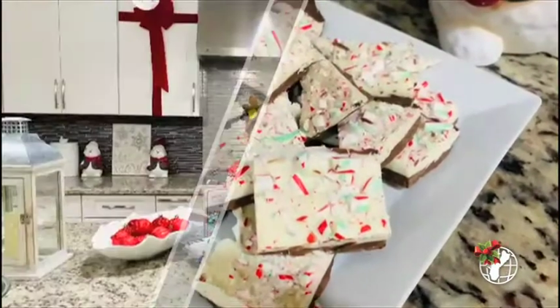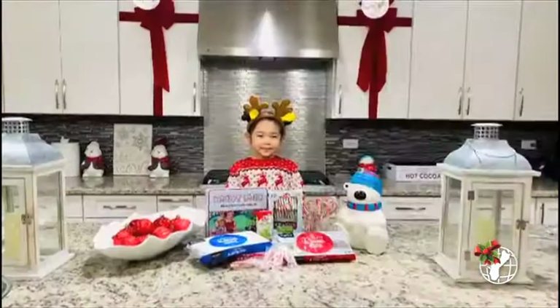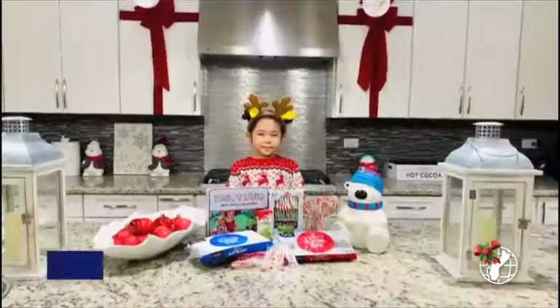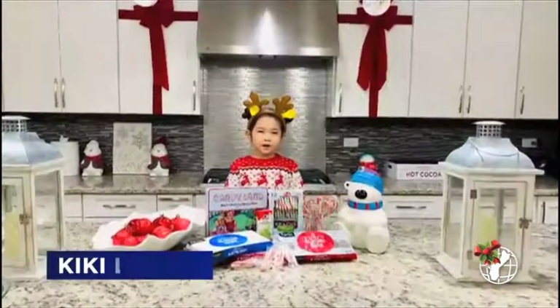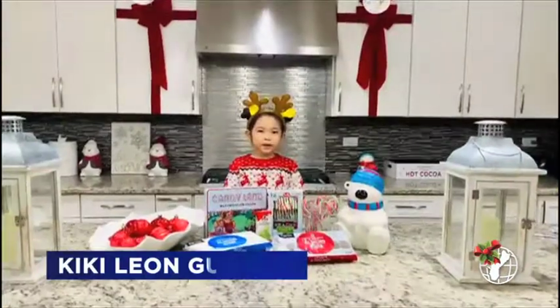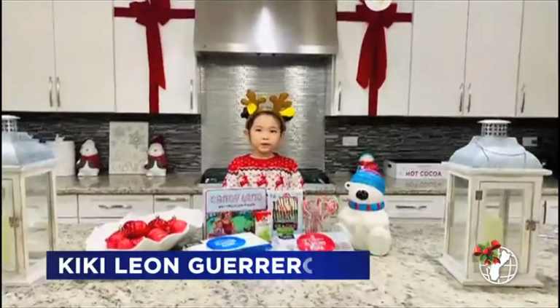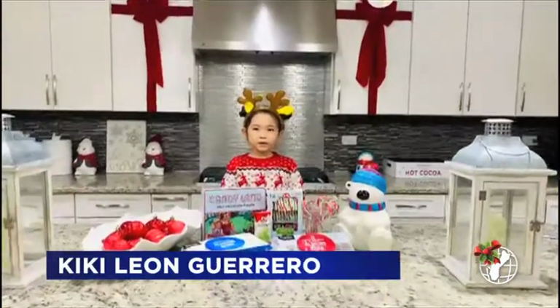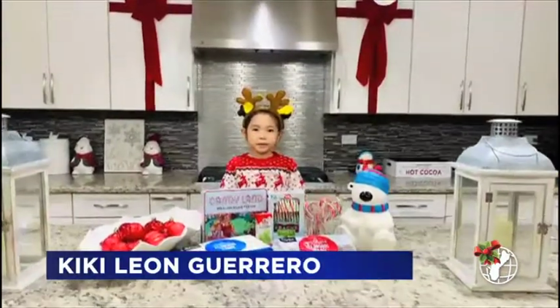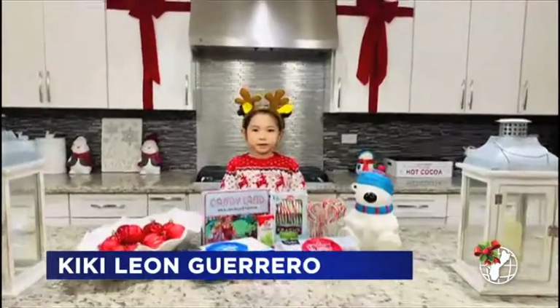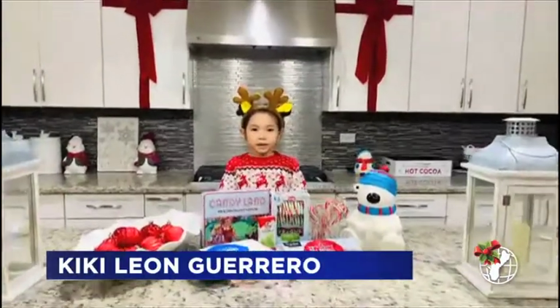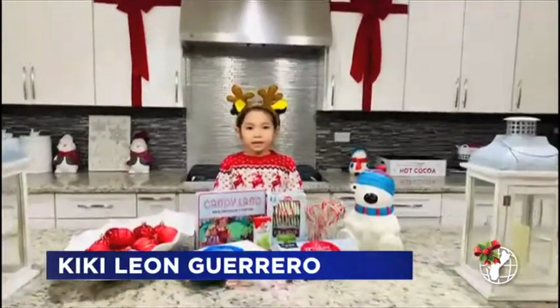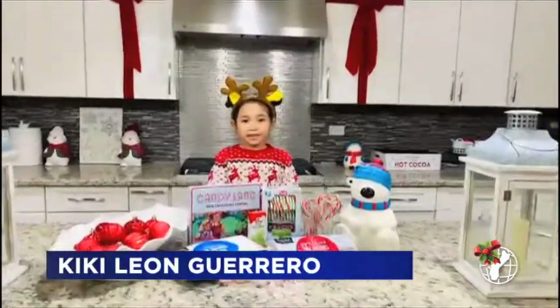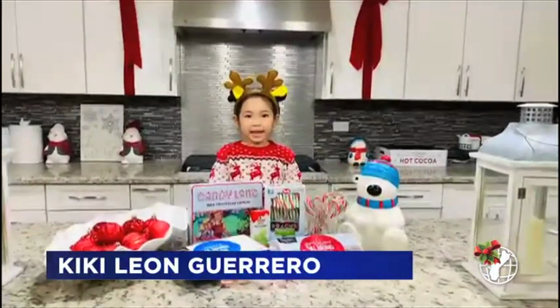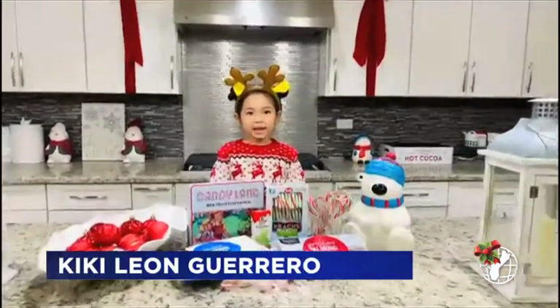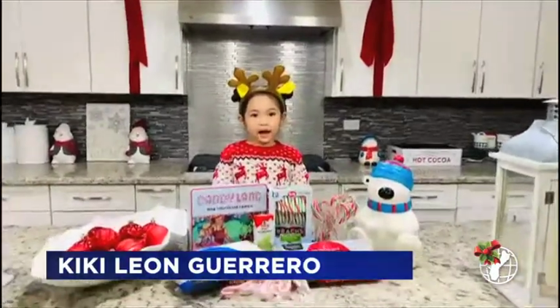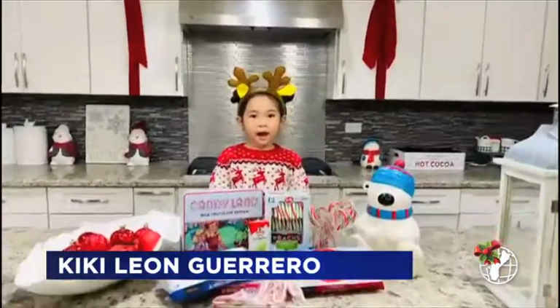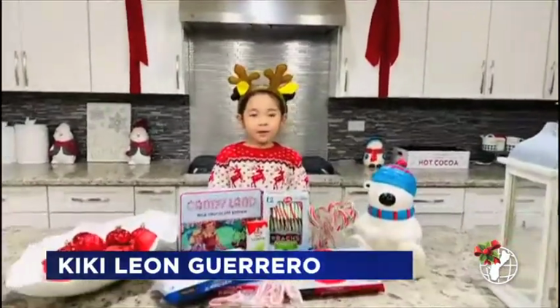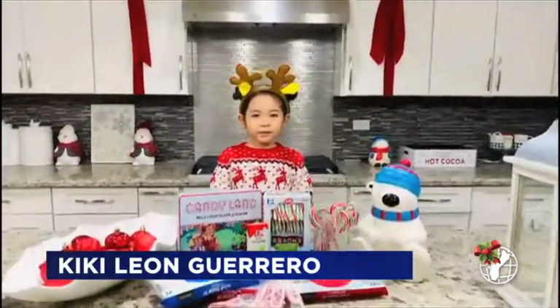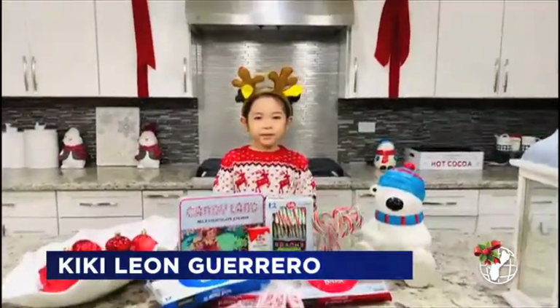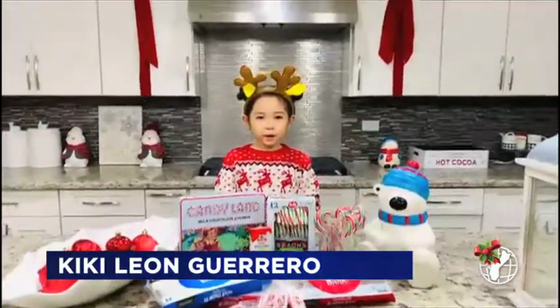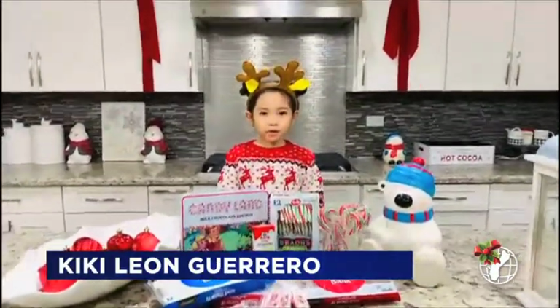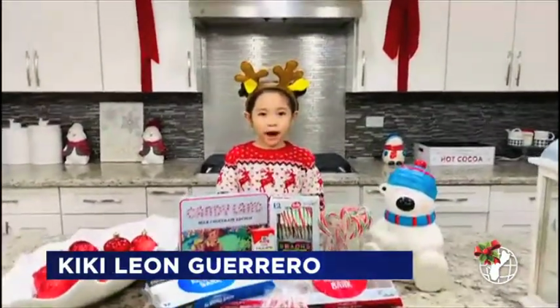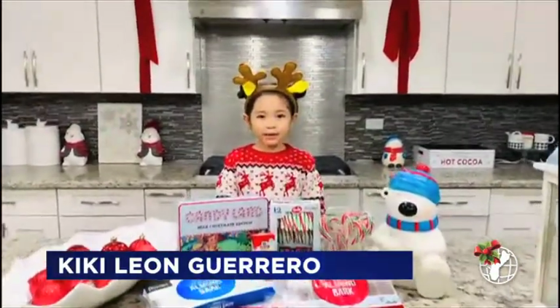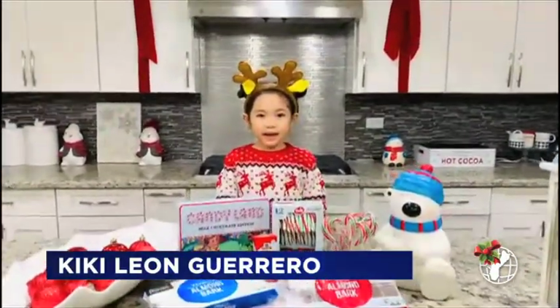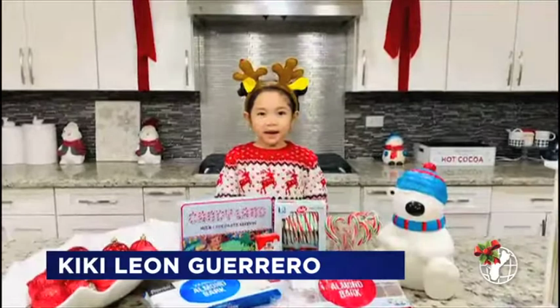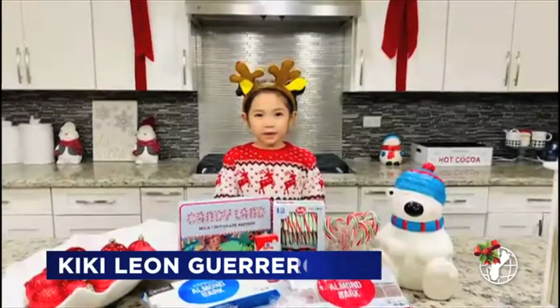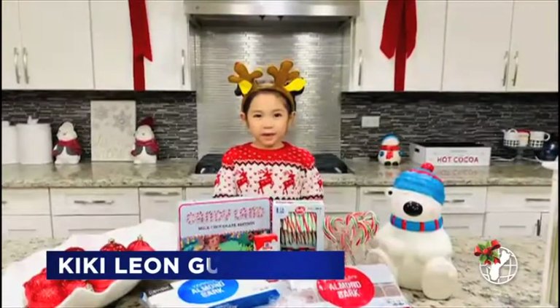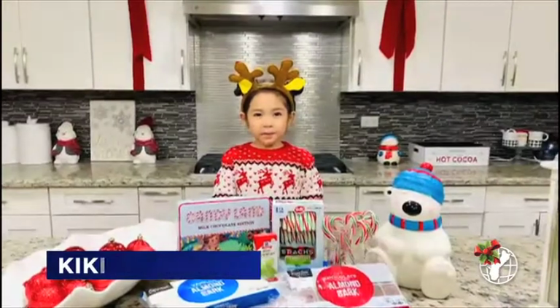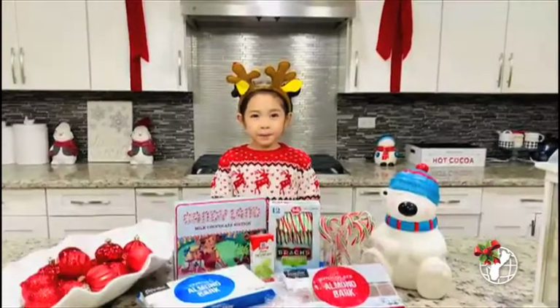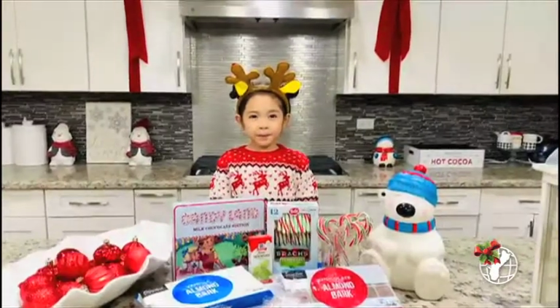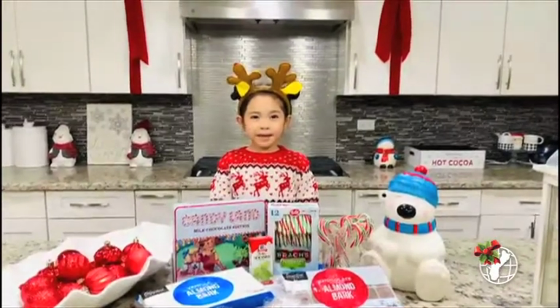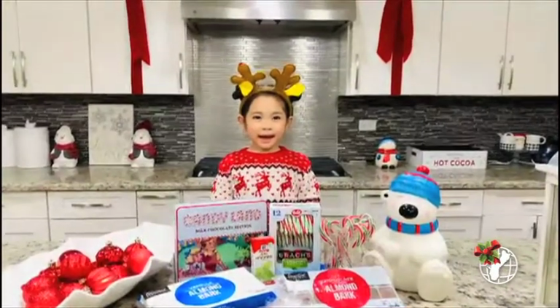Merry Christmas! Today I'm going to be showing you guys how to make peppermint candies.